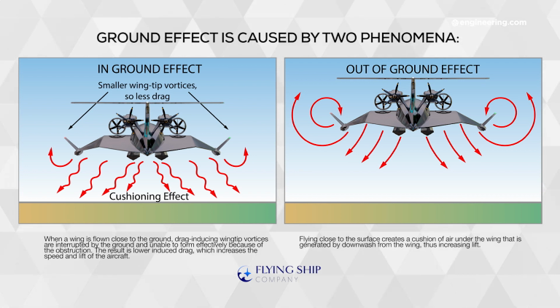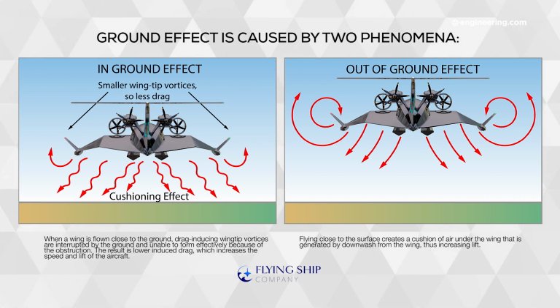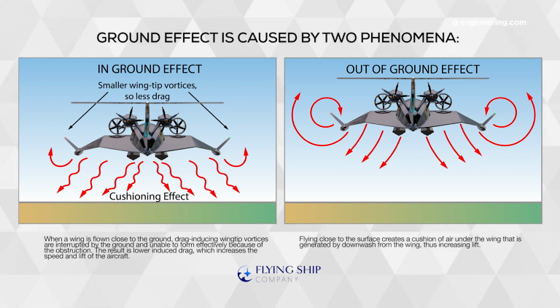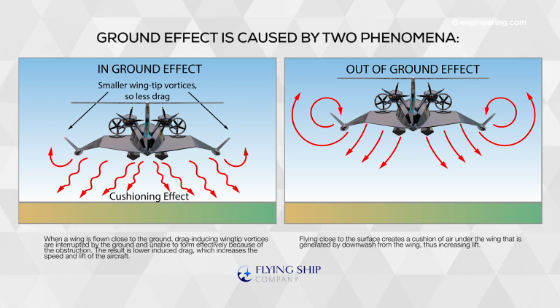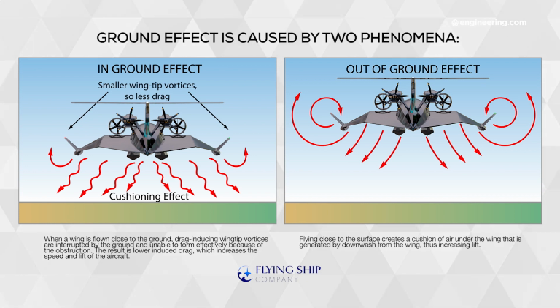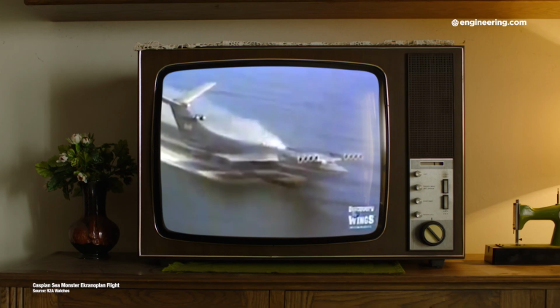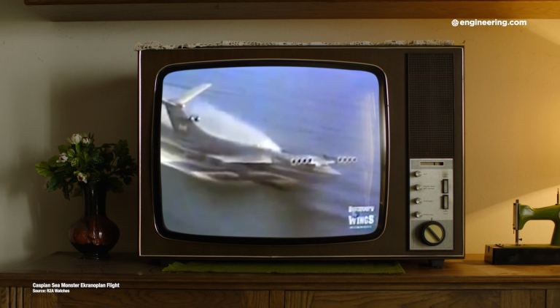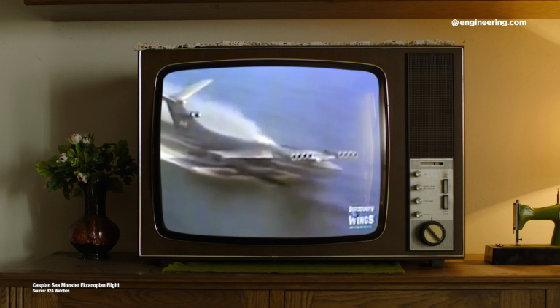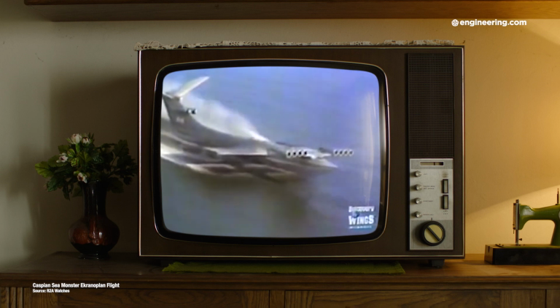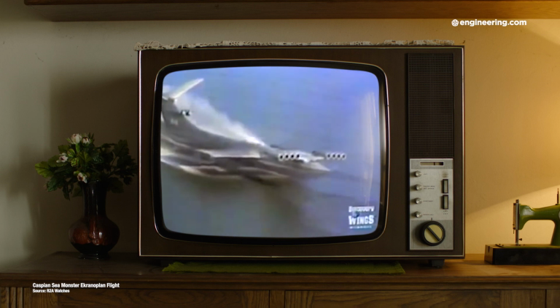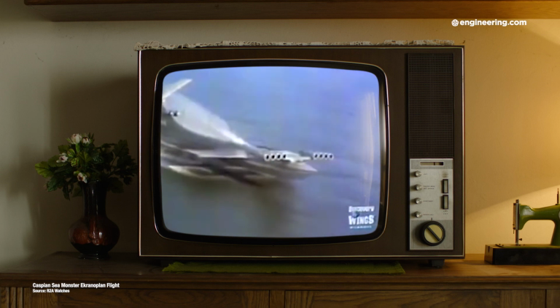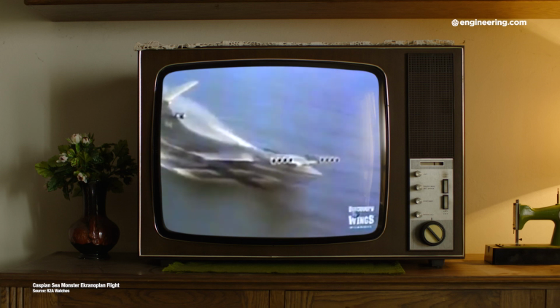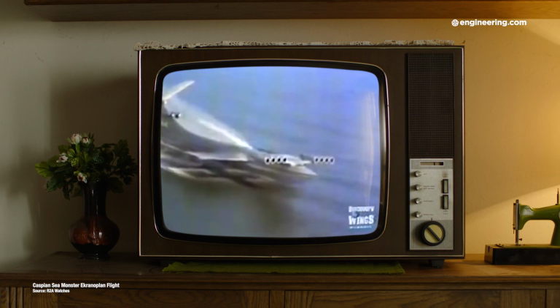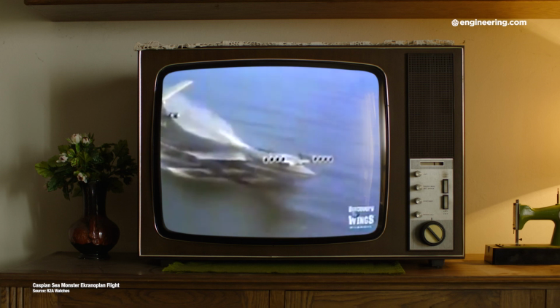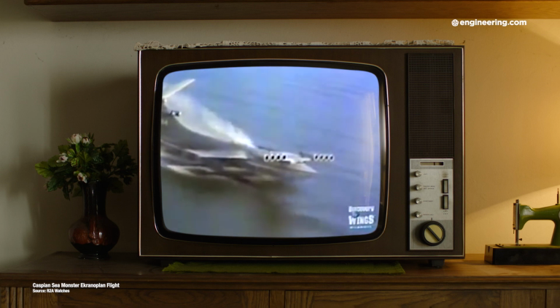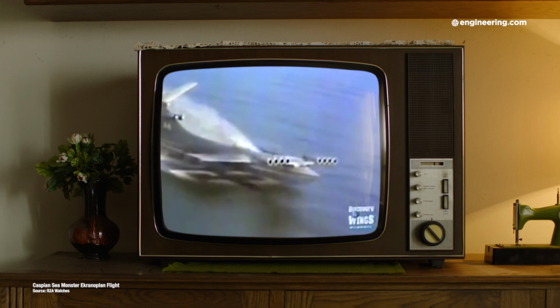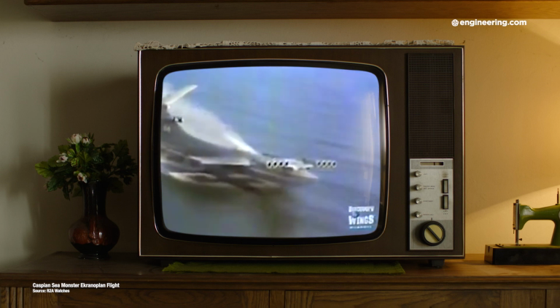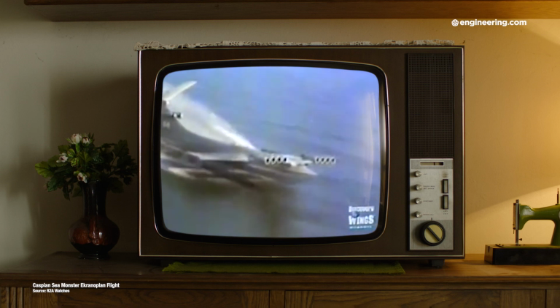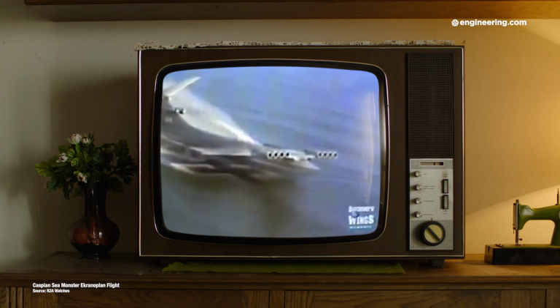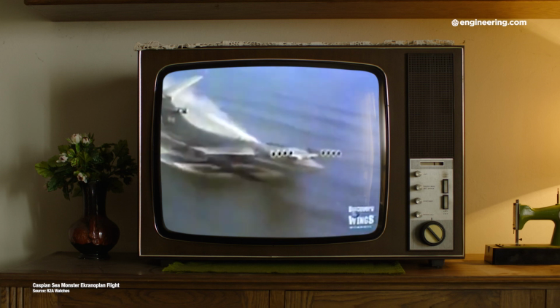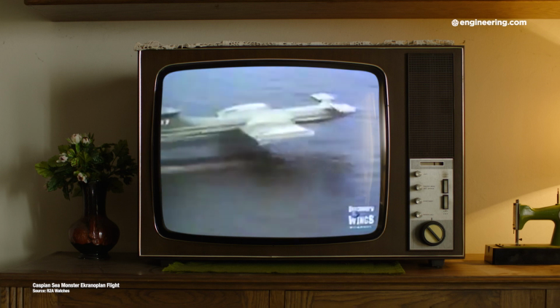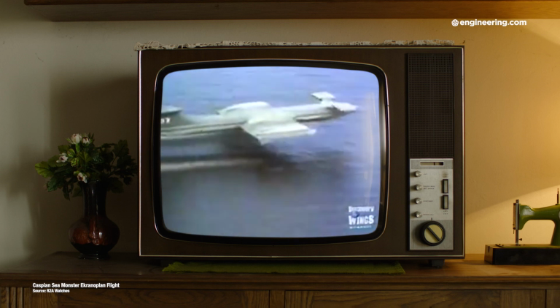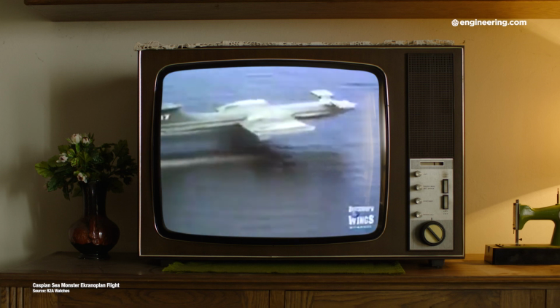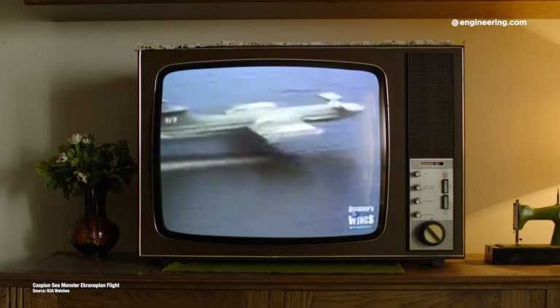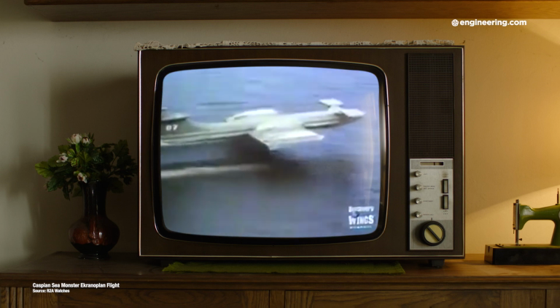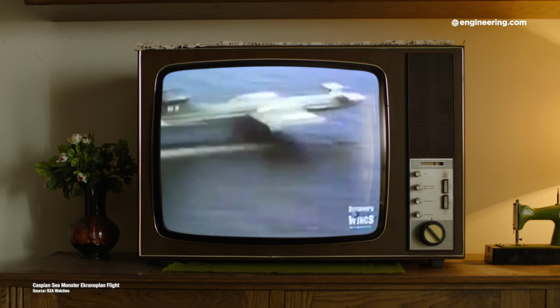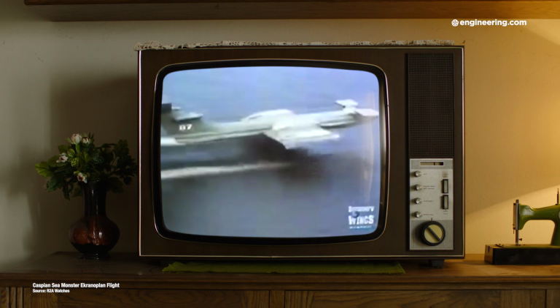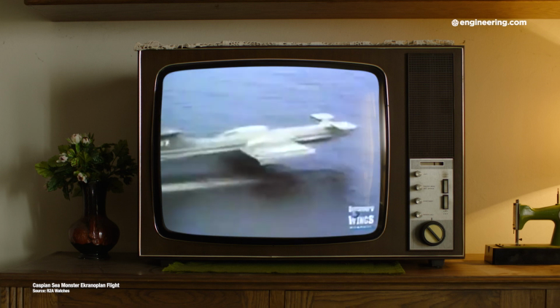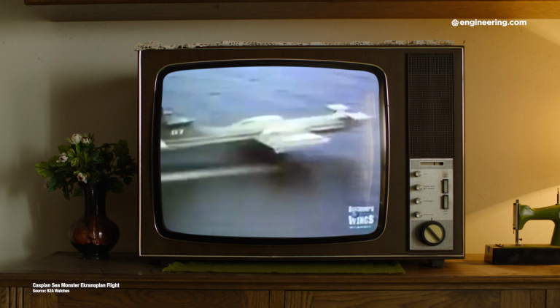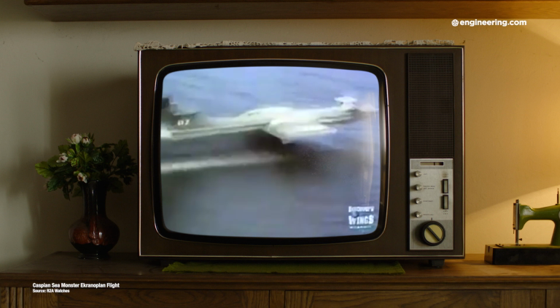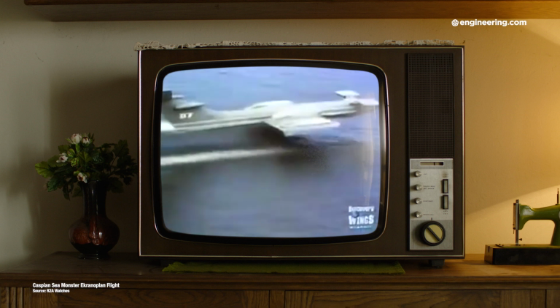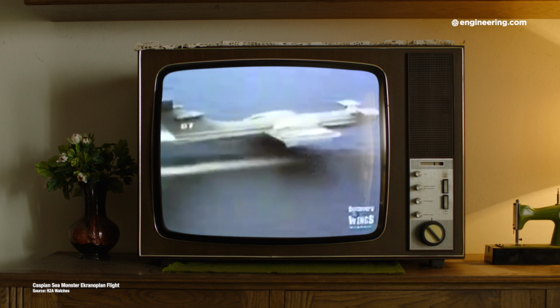The Soviet Union developed prototypes that they called ekranoplans, and they were truly large and fast, but strangely, this spurred very little development in the West.